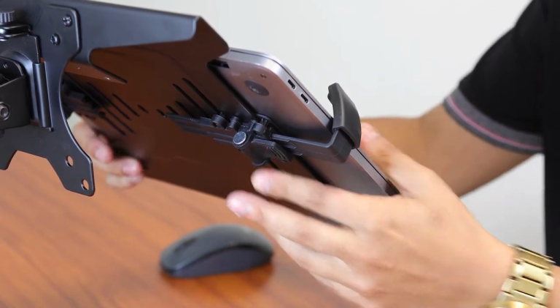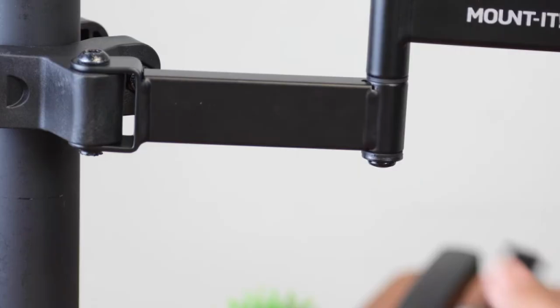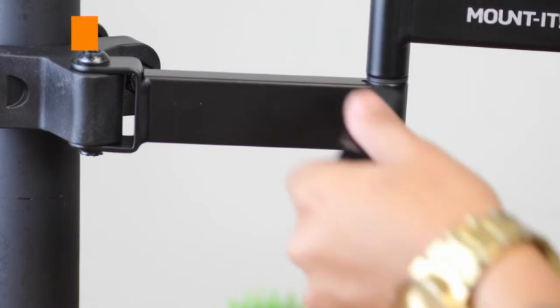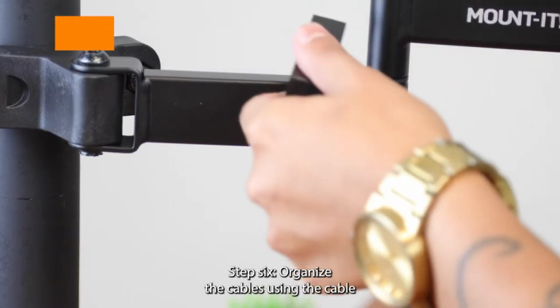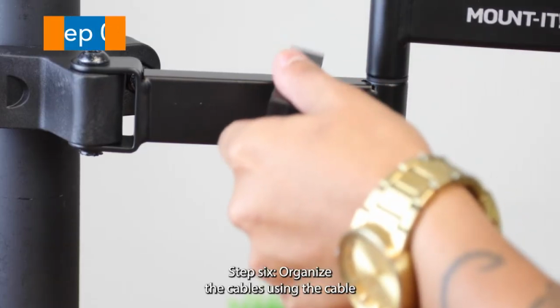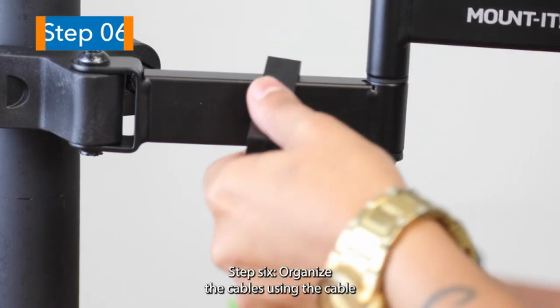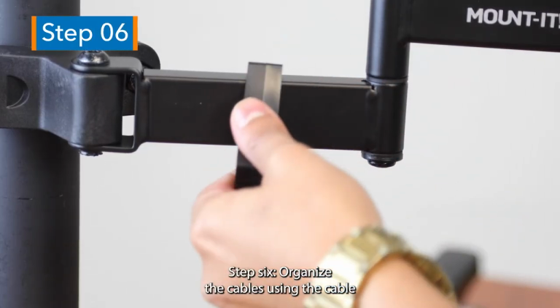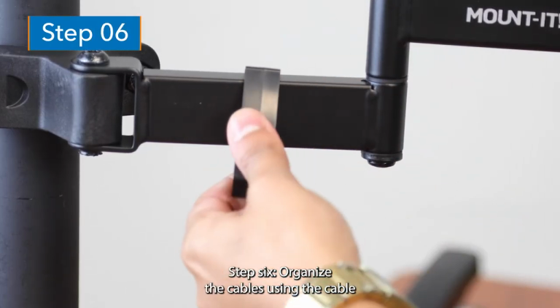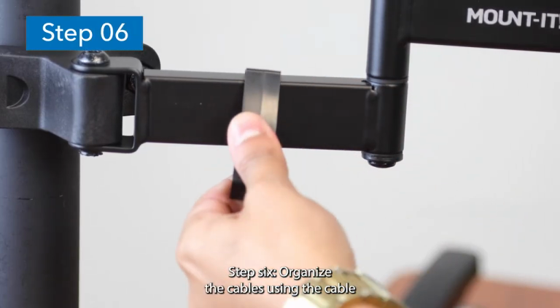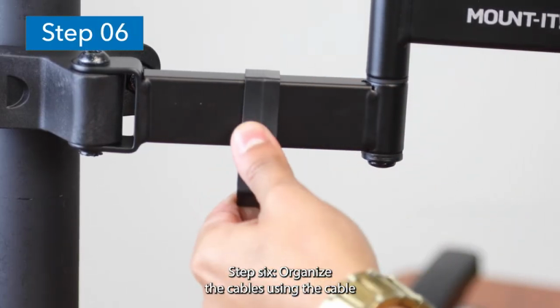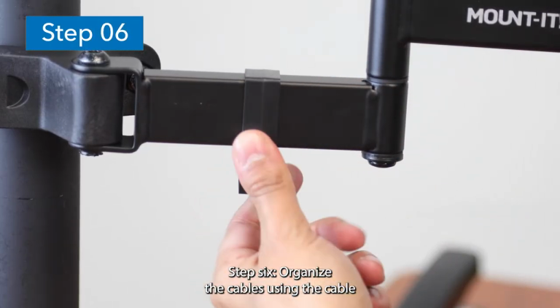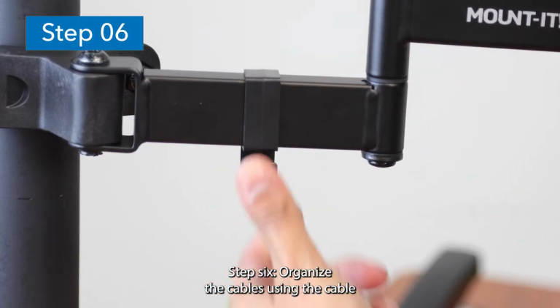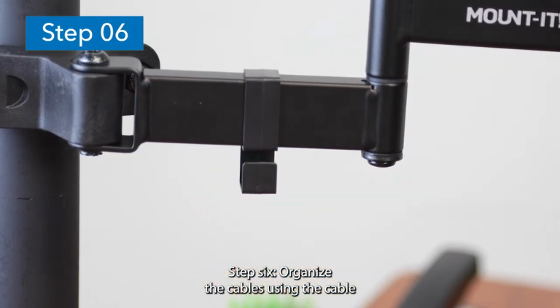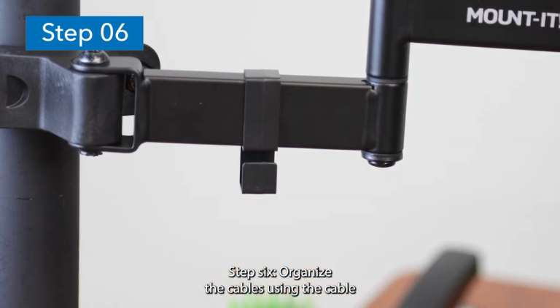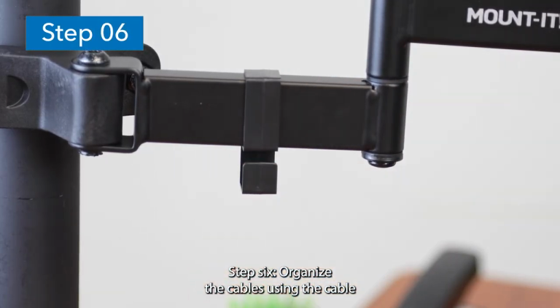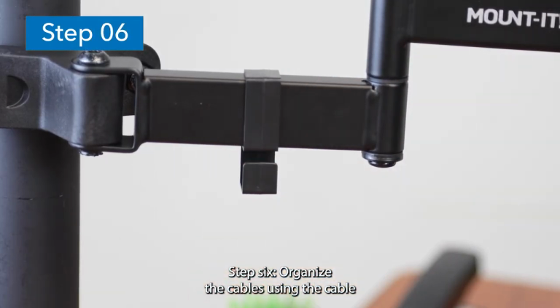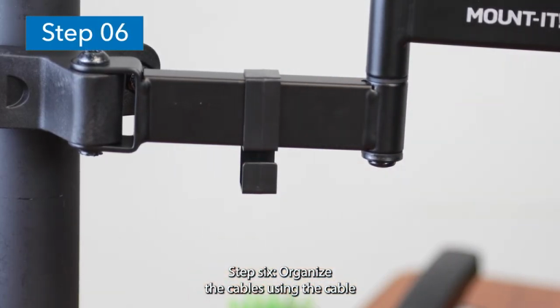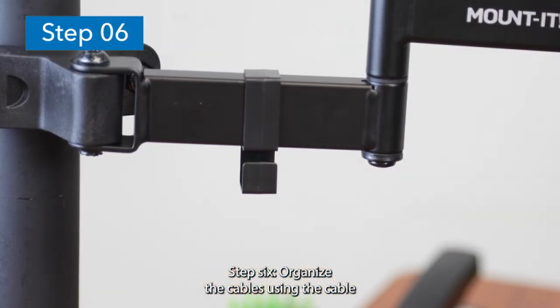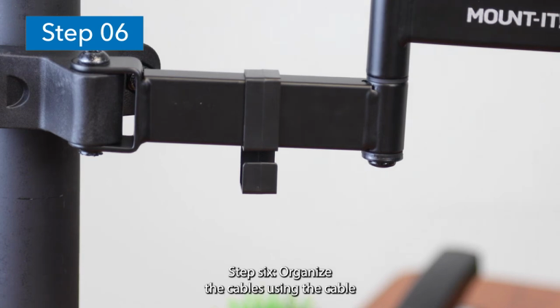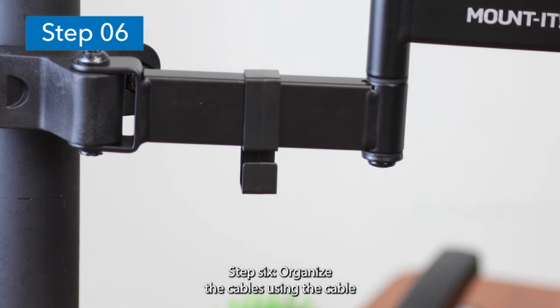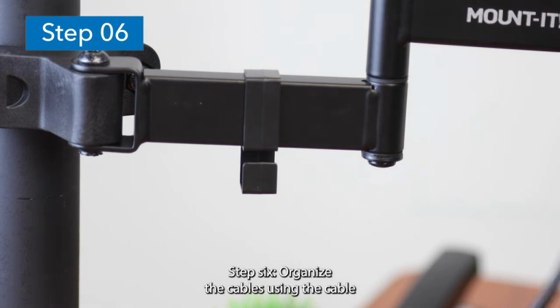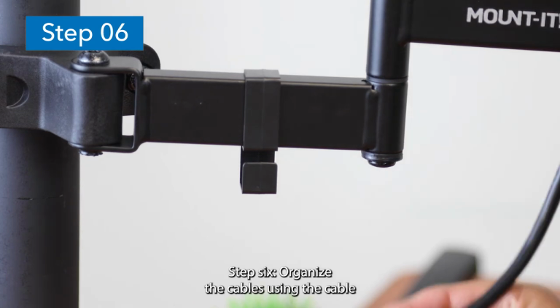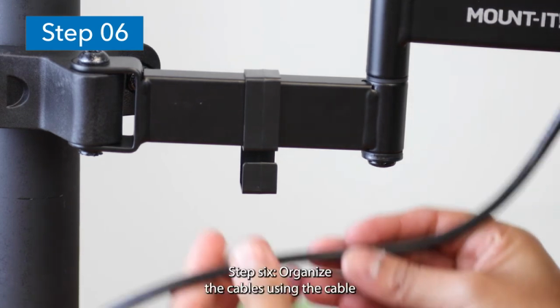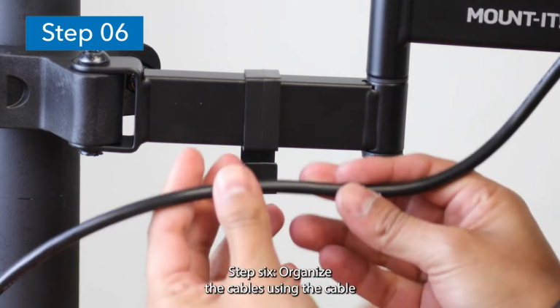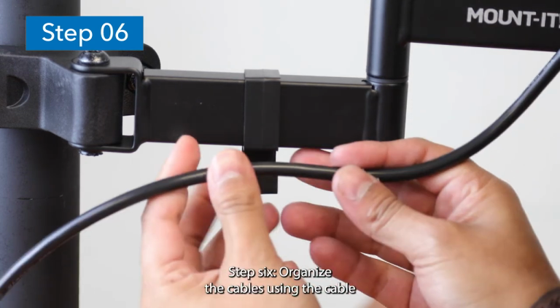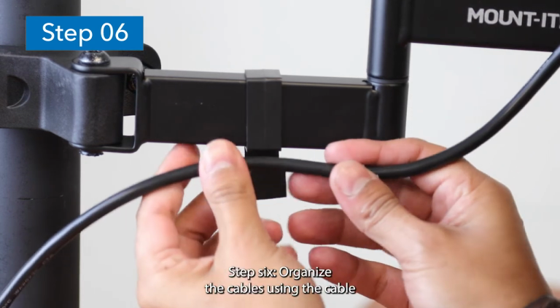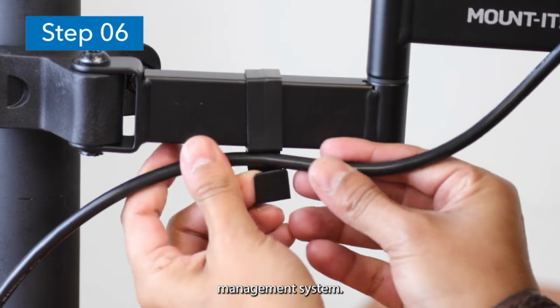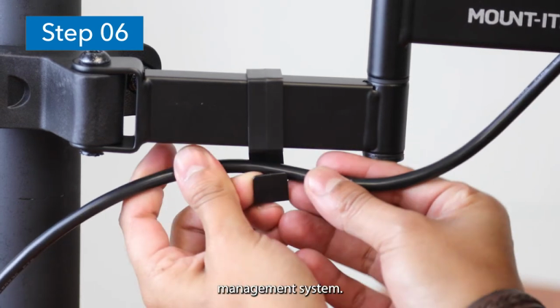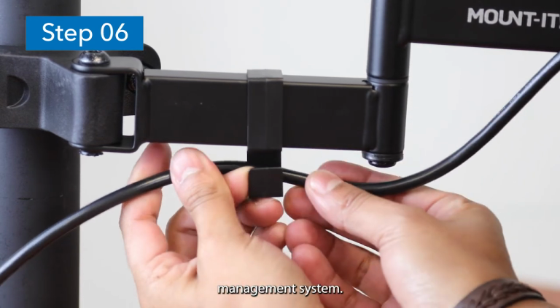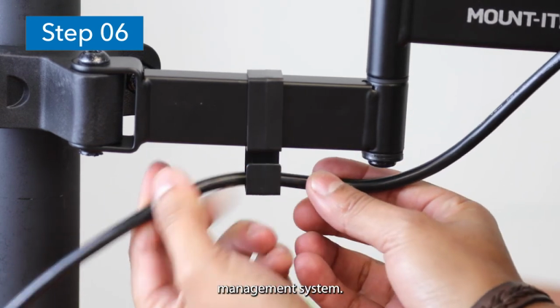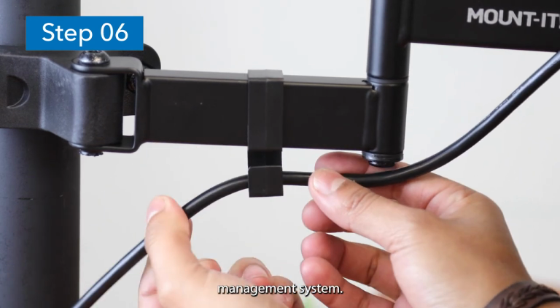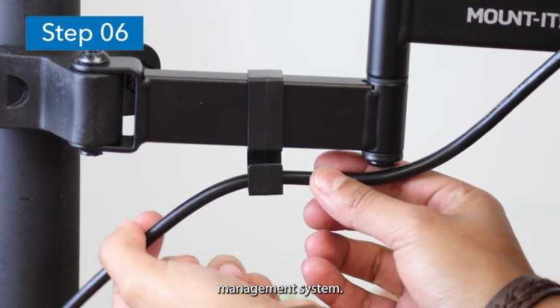Step 6: Organize the cables using the cable management system.